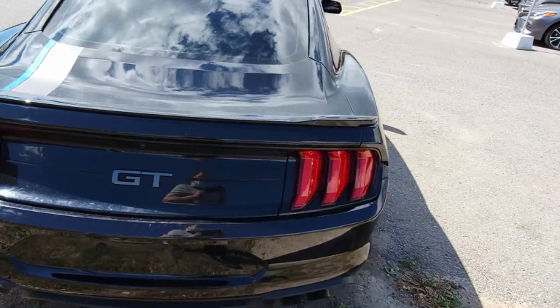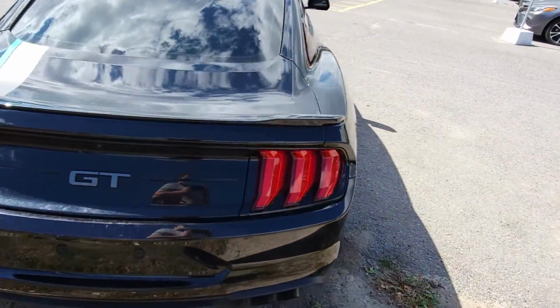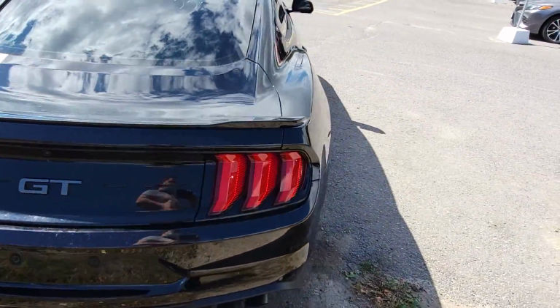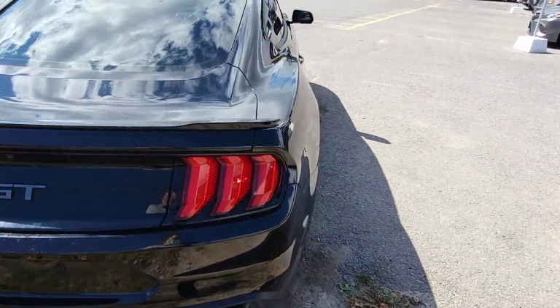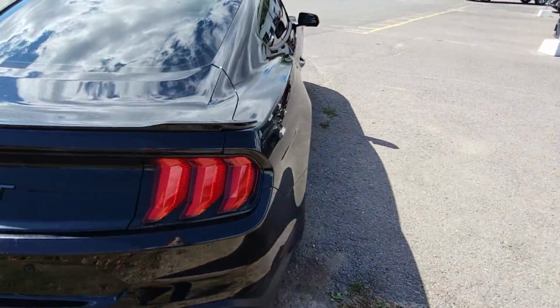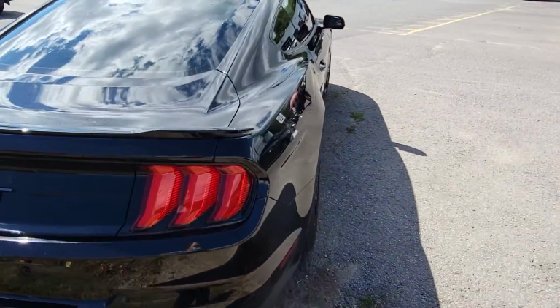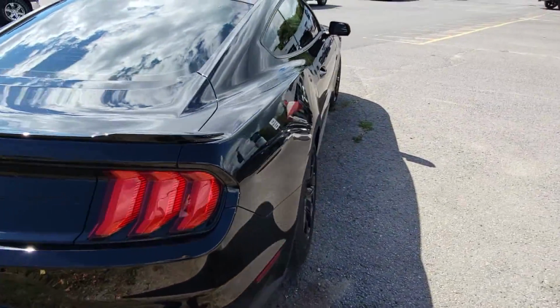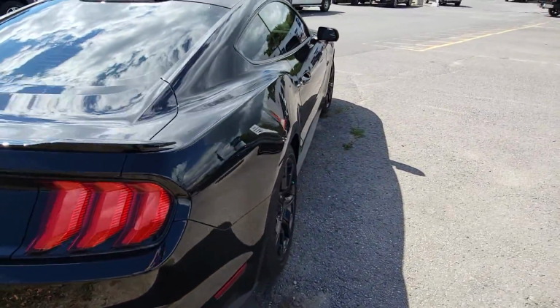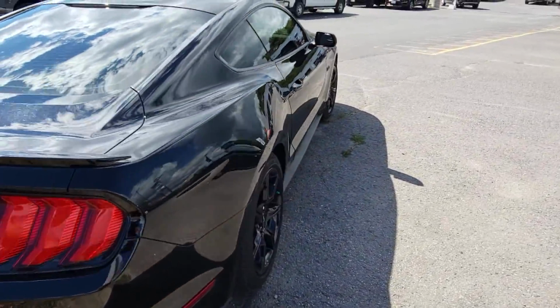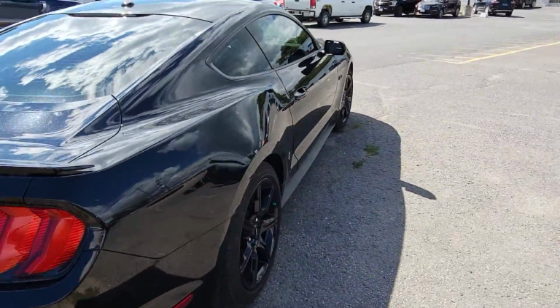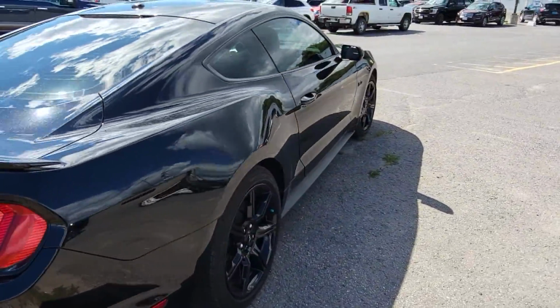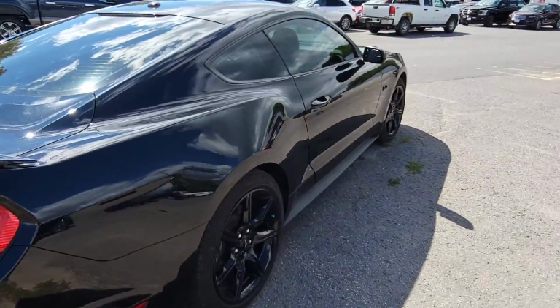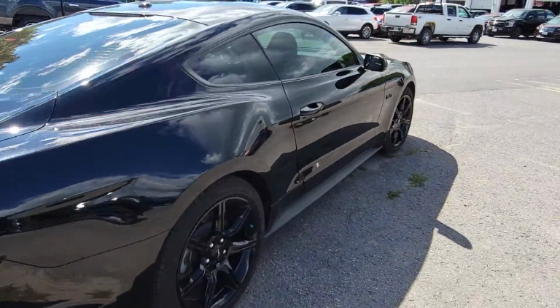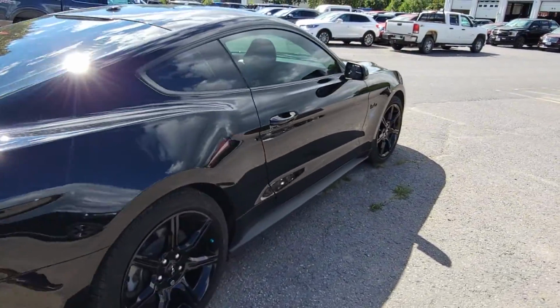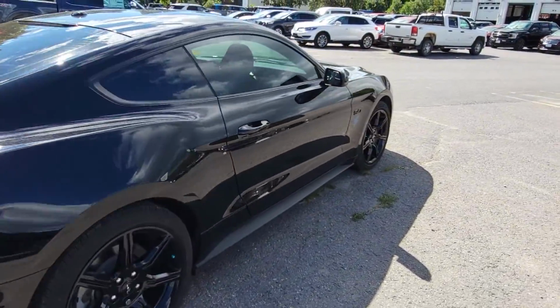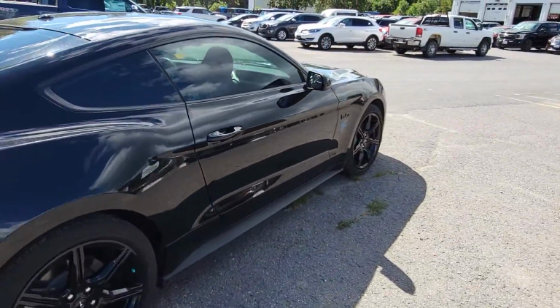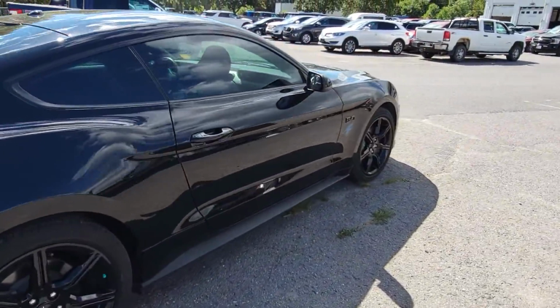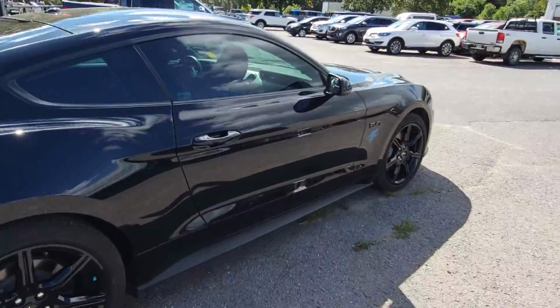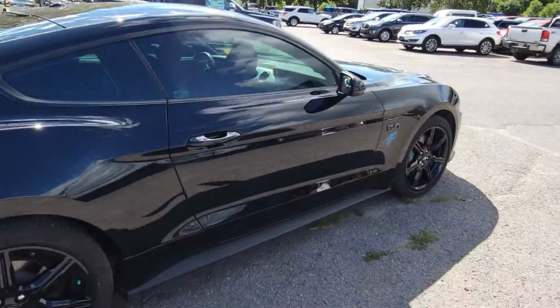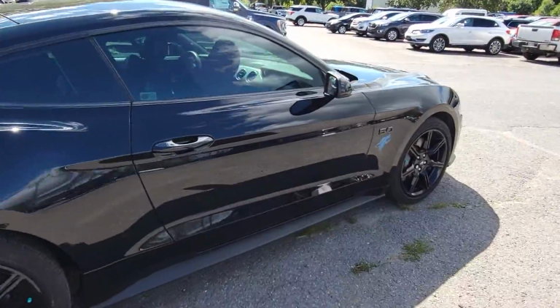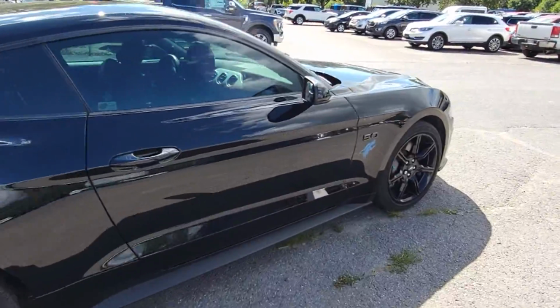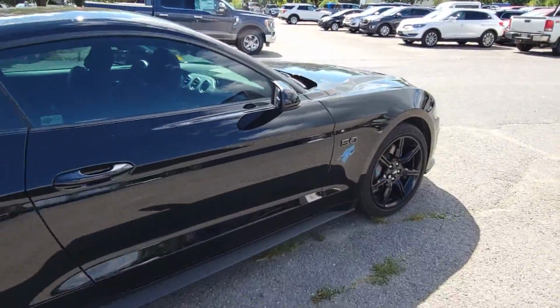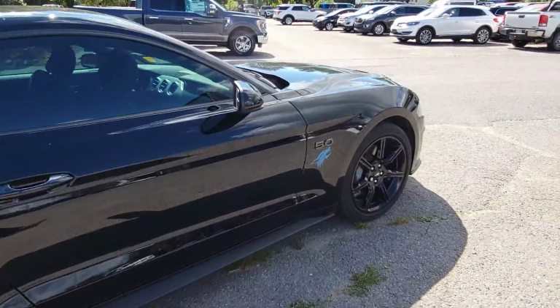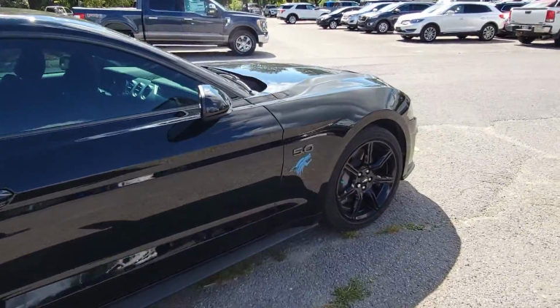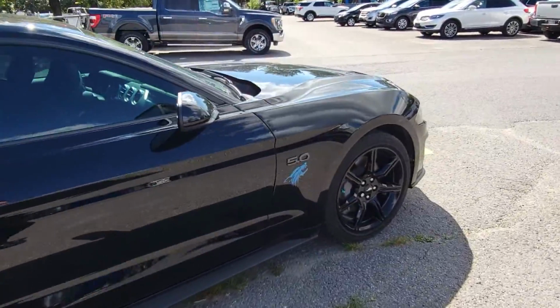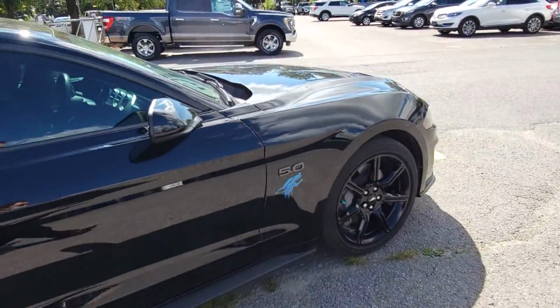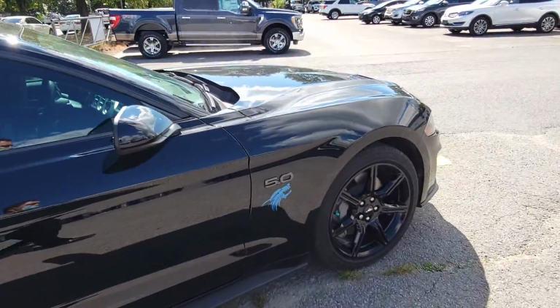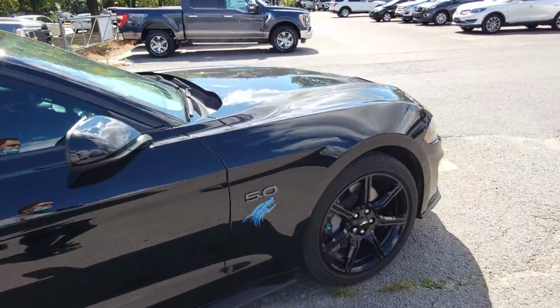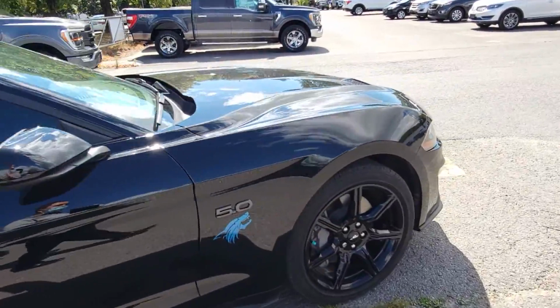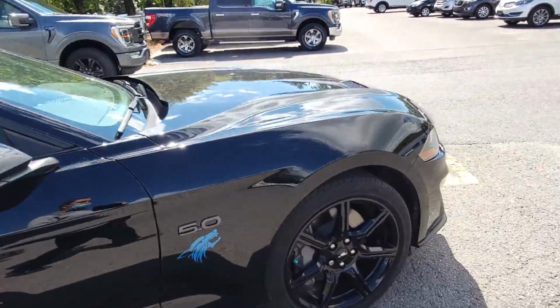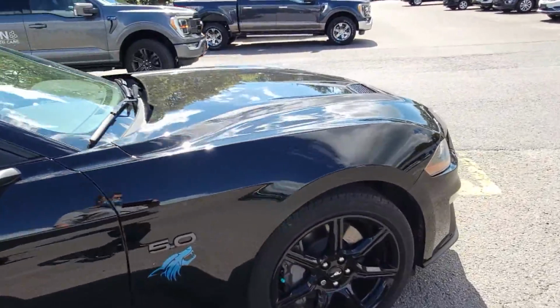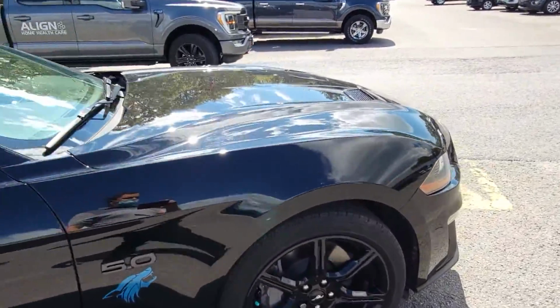Yeah, overall a beautiful vehicle. Hopefully this gives you a good sense of the exterior body condition.